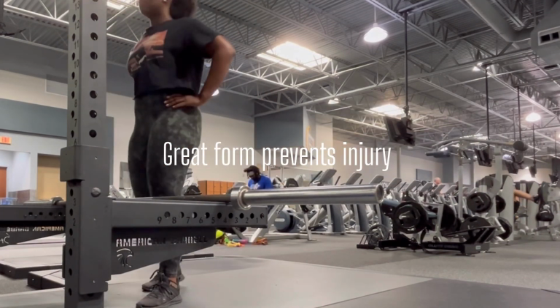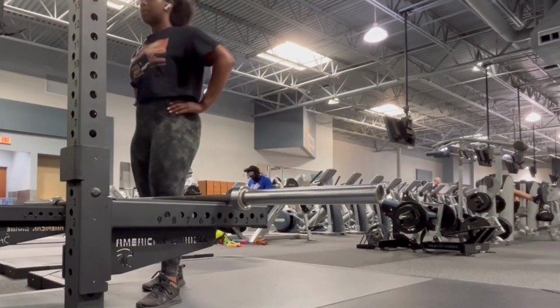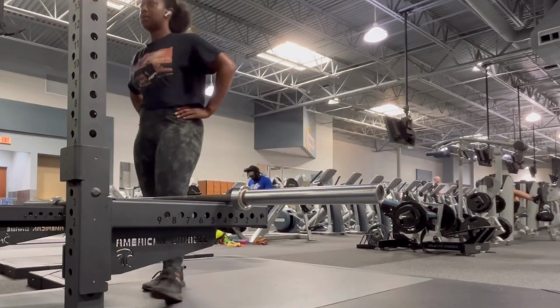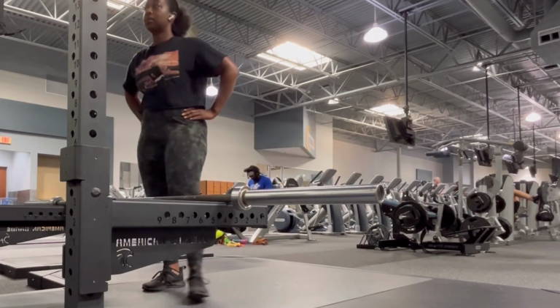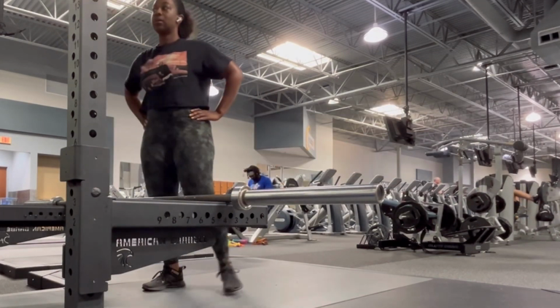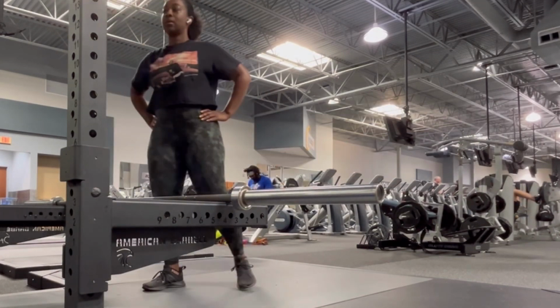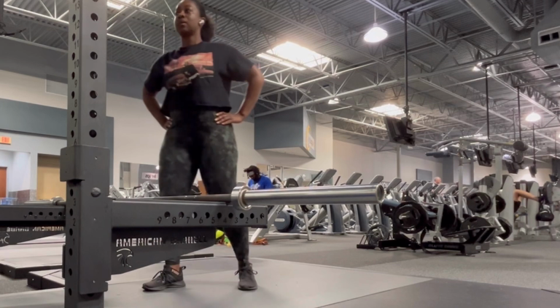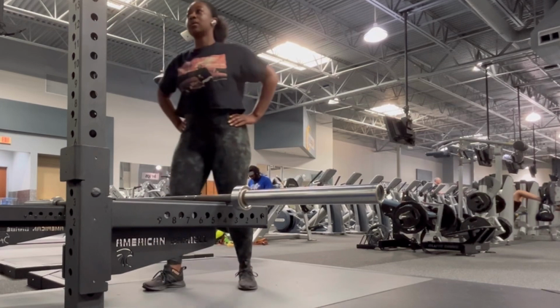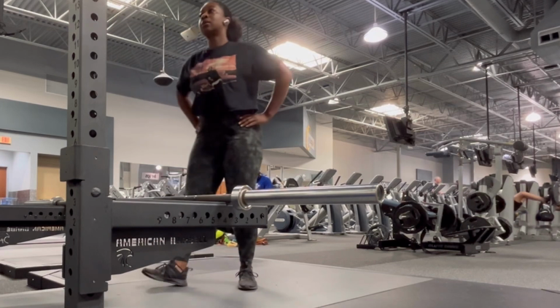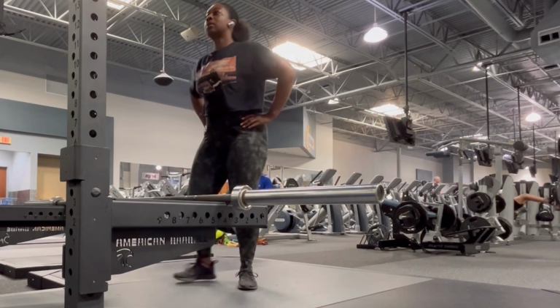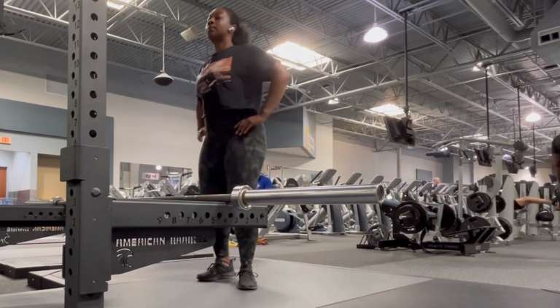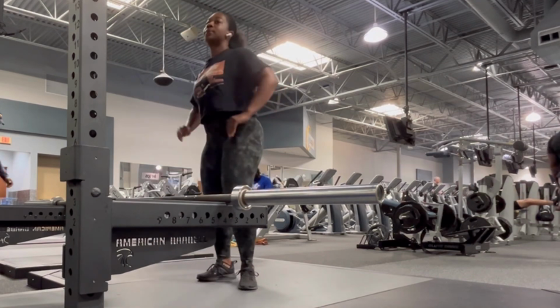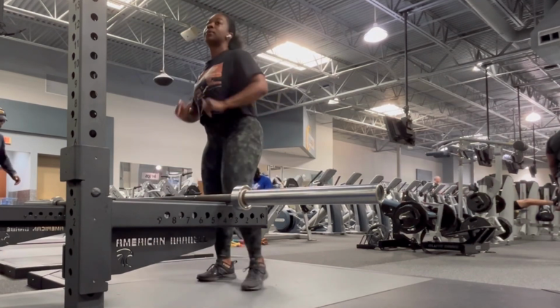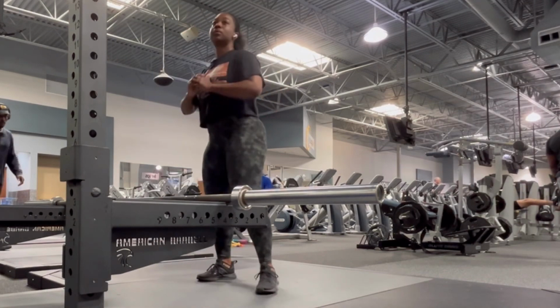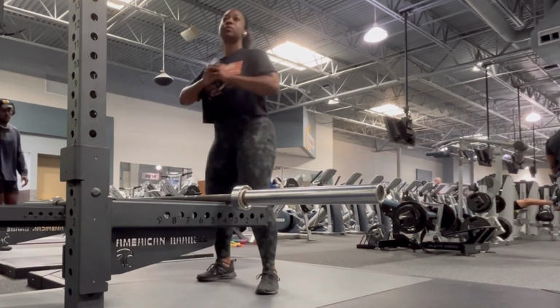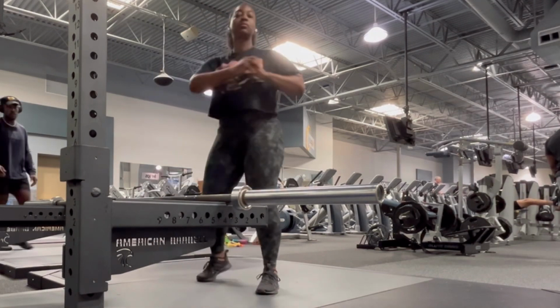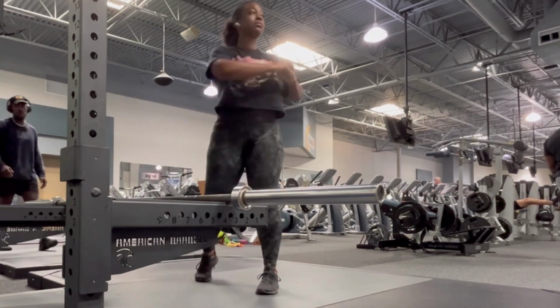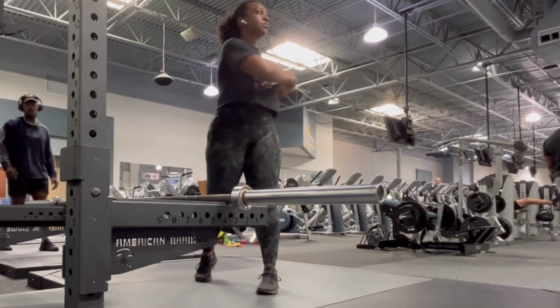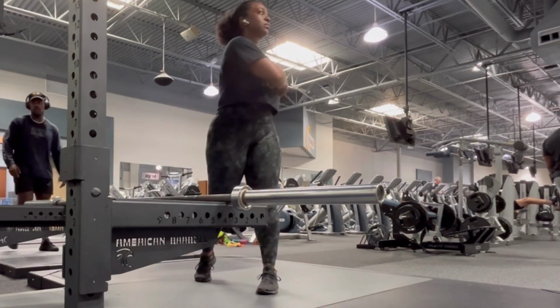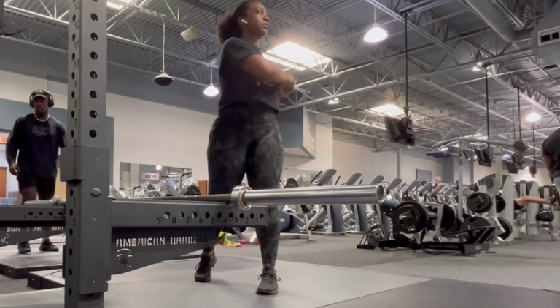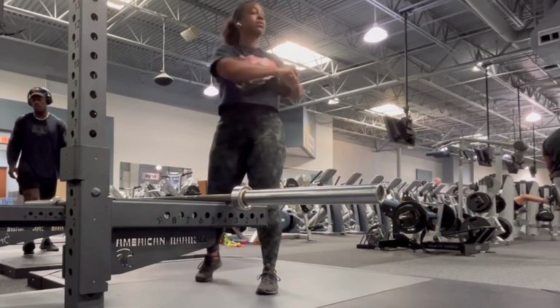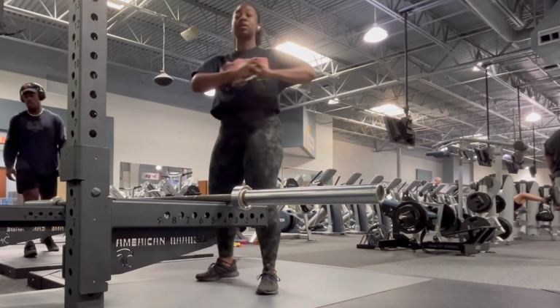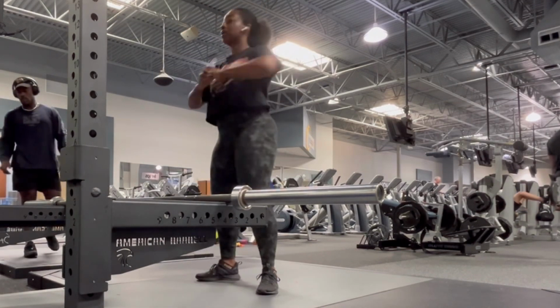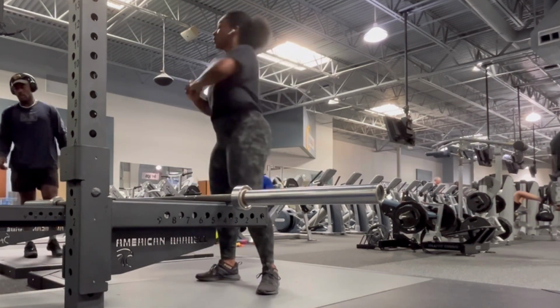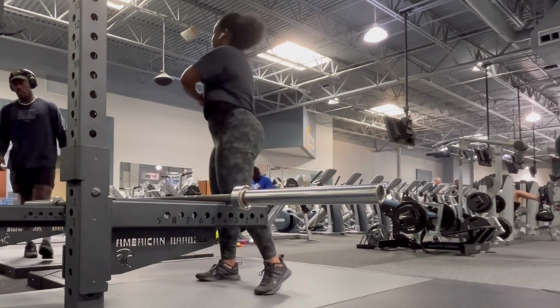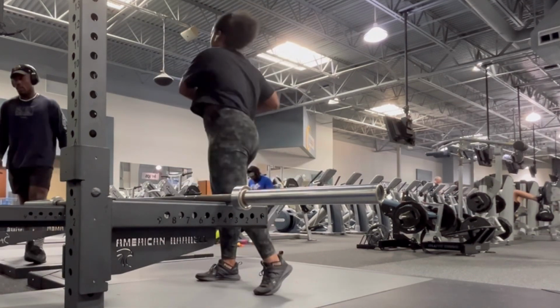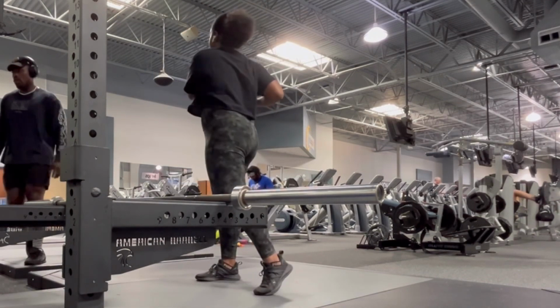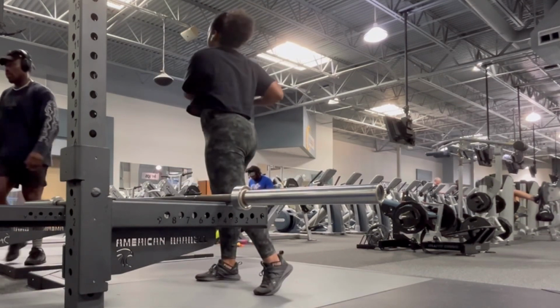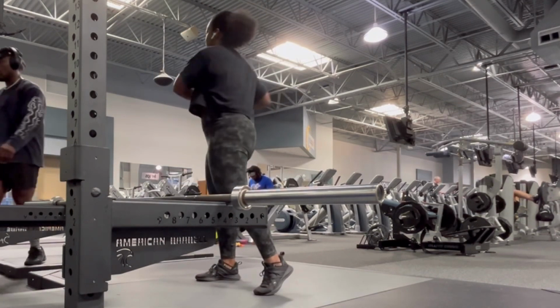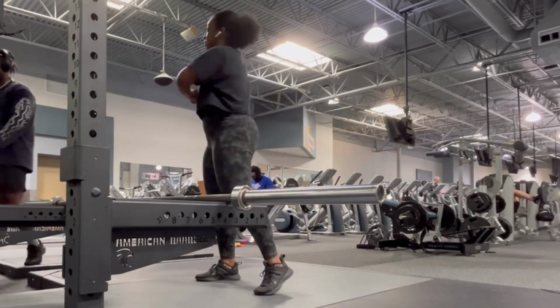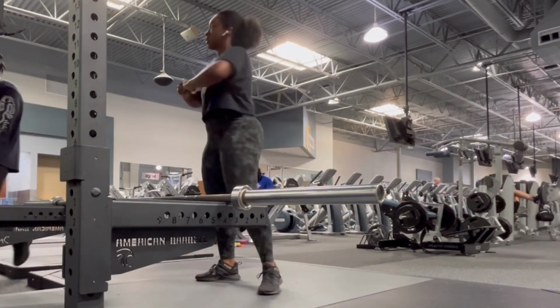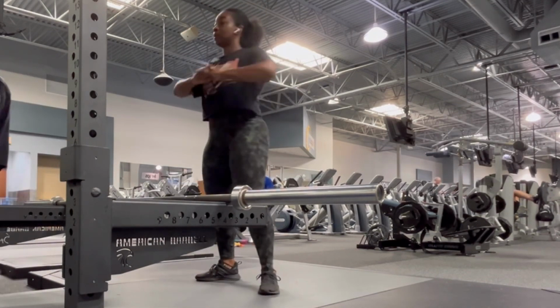And when you're setting that bar down on those spotter arms, make sure that you use your knees.